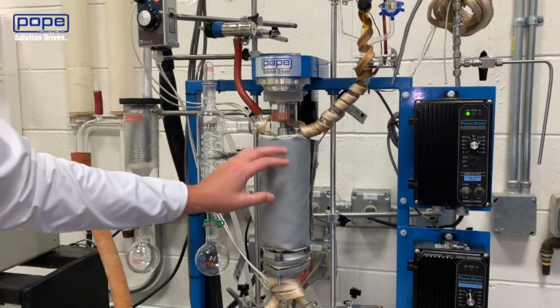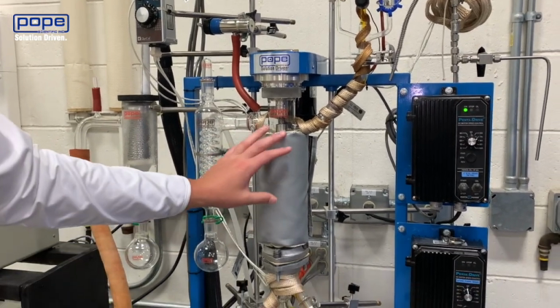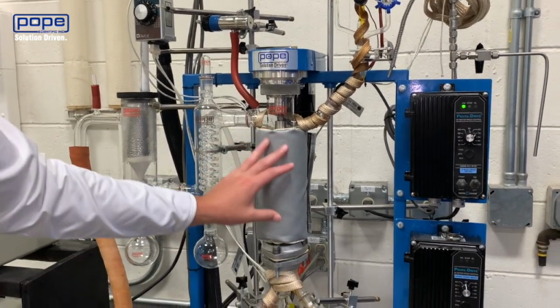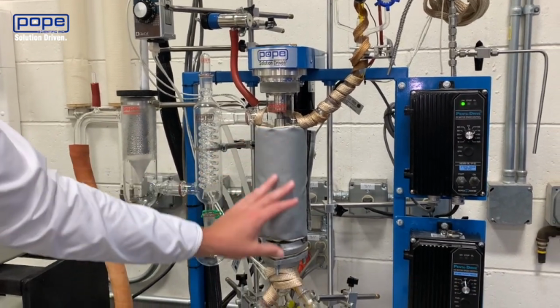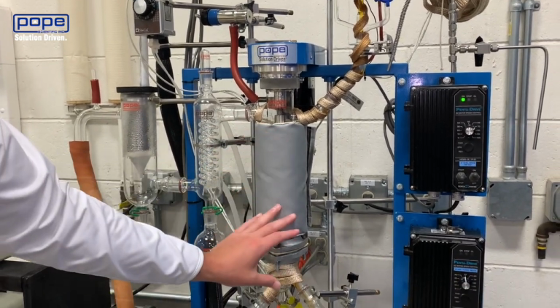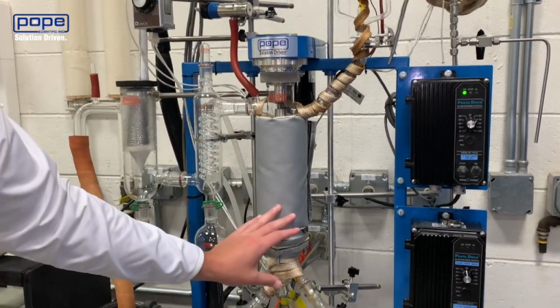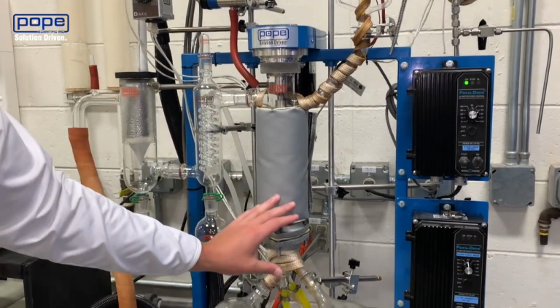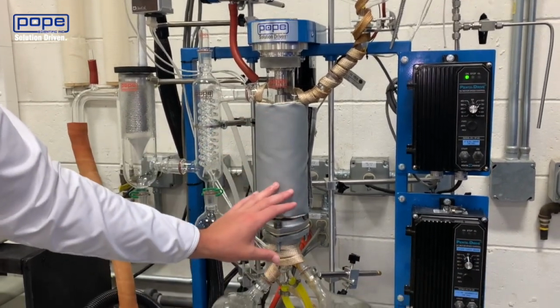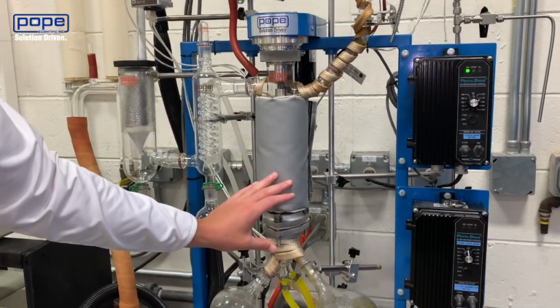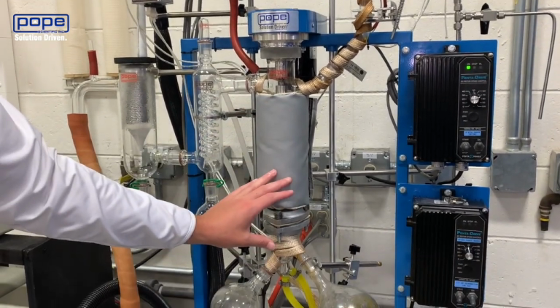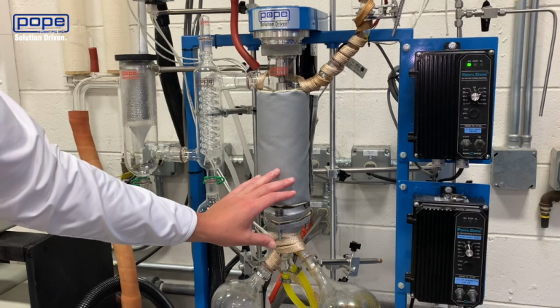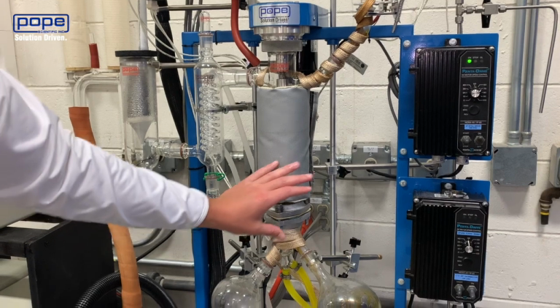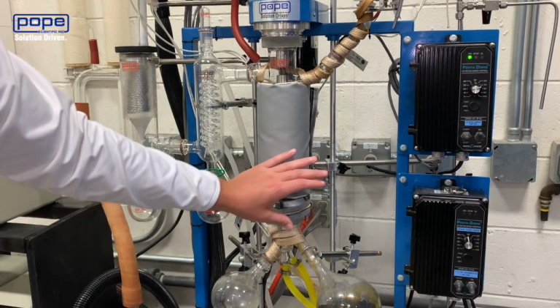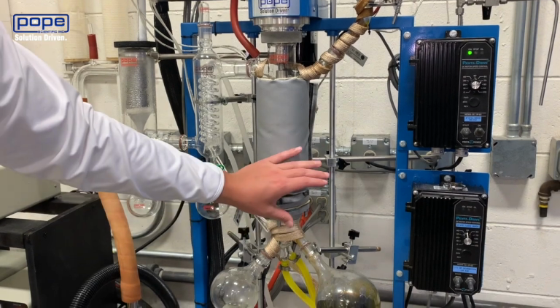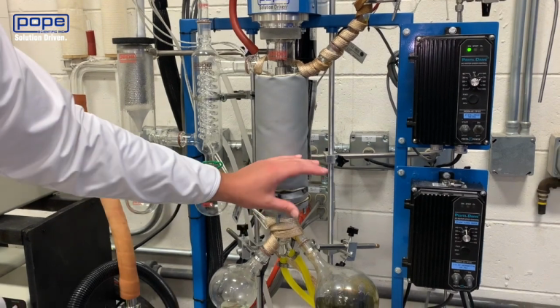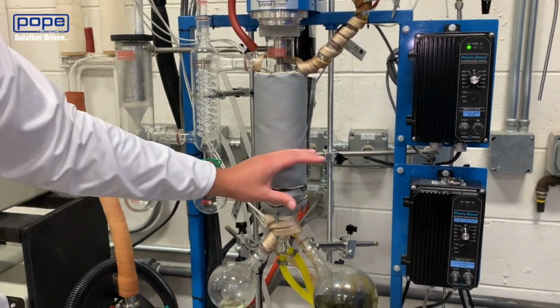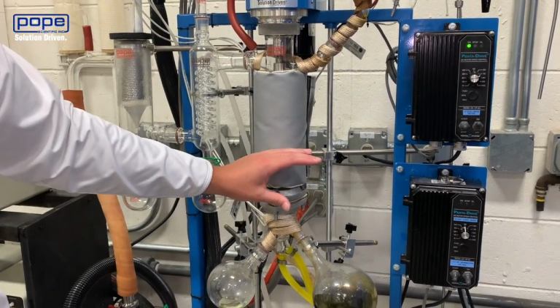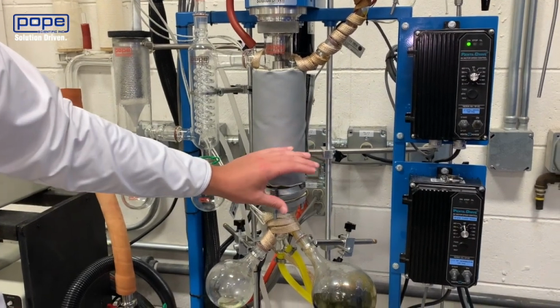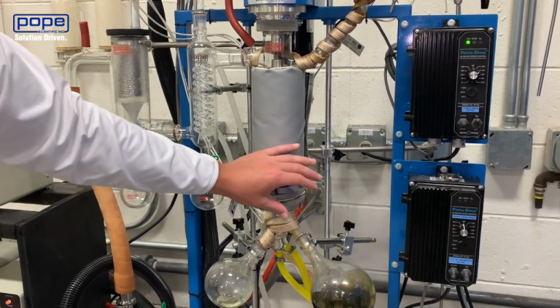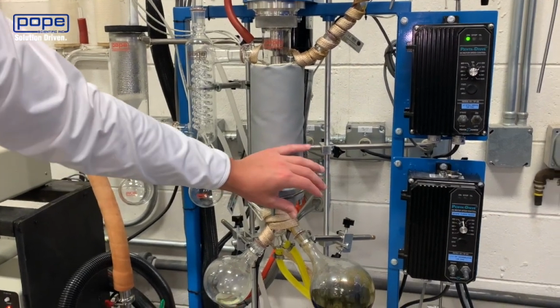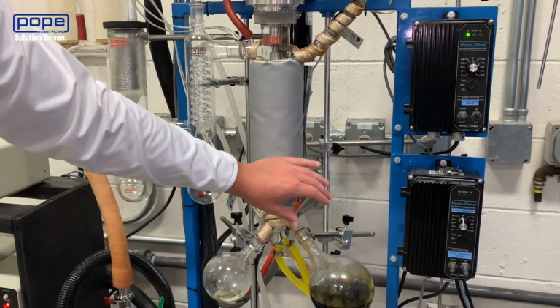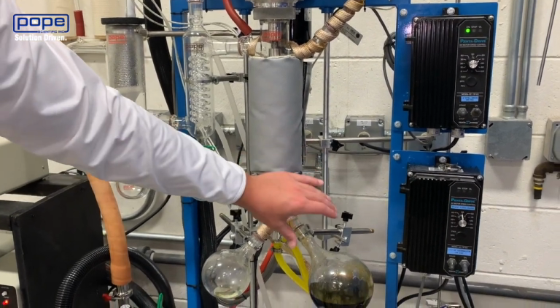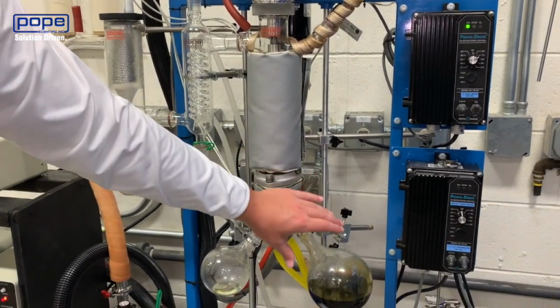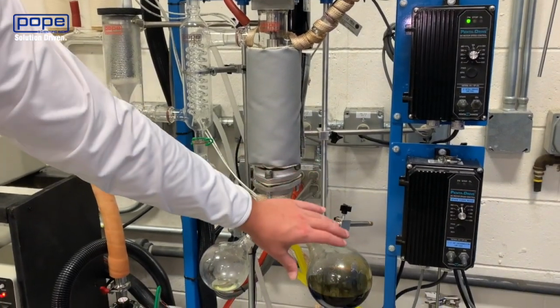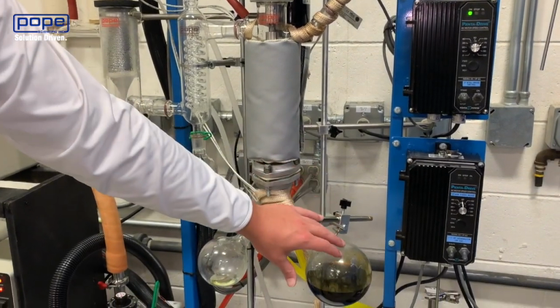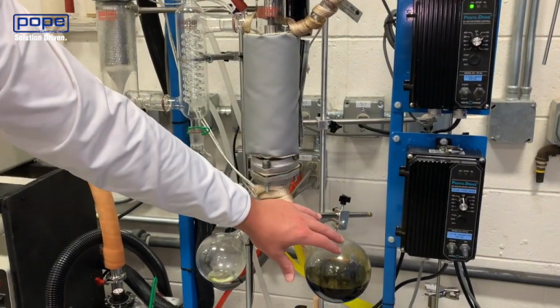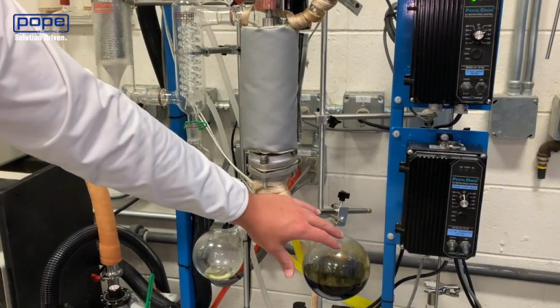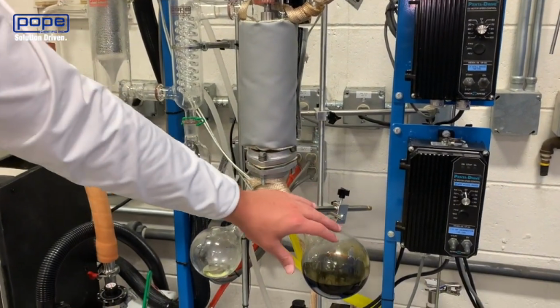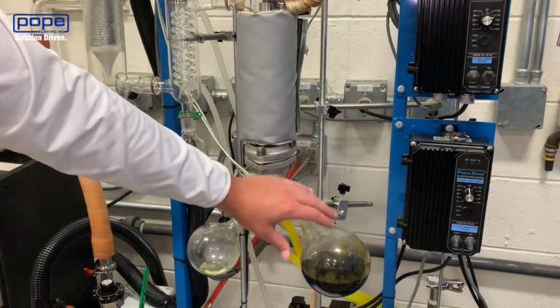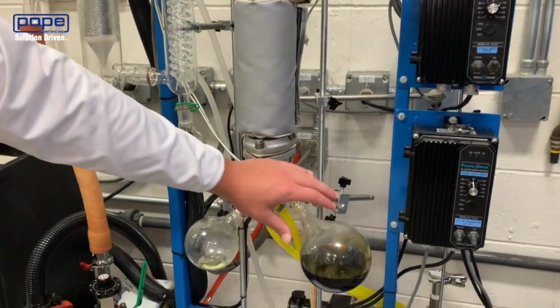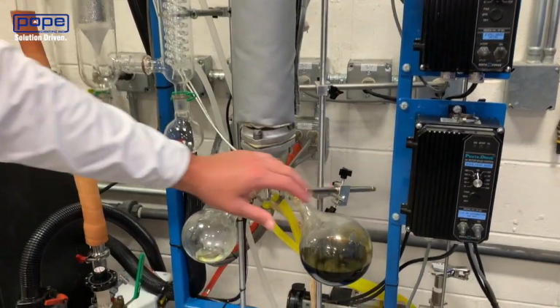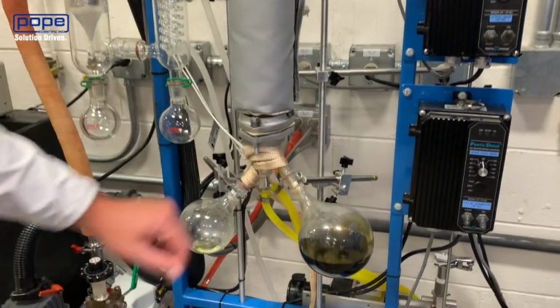Everything else, including your cannabinoids as well as residue, will be coming down into your right flask here.